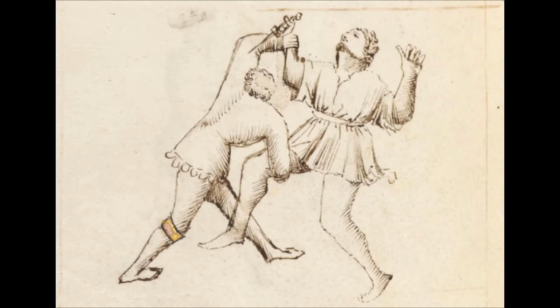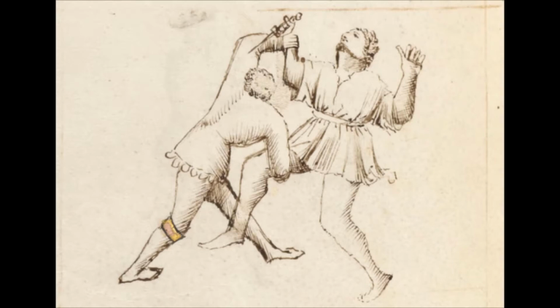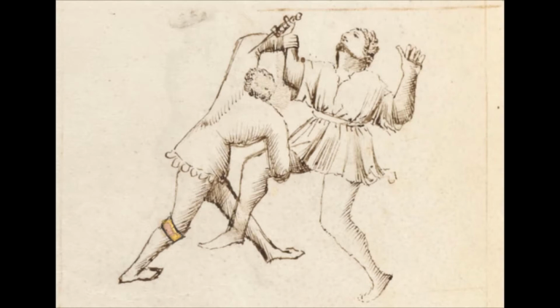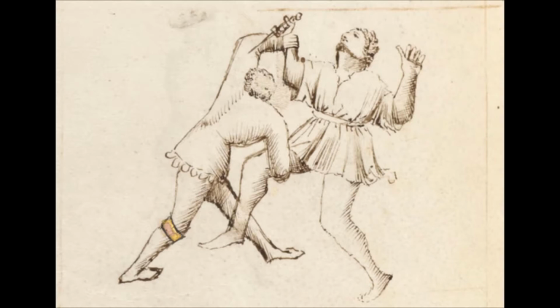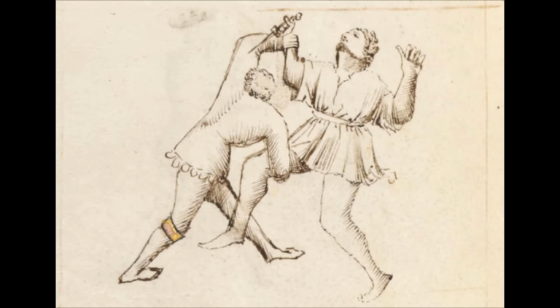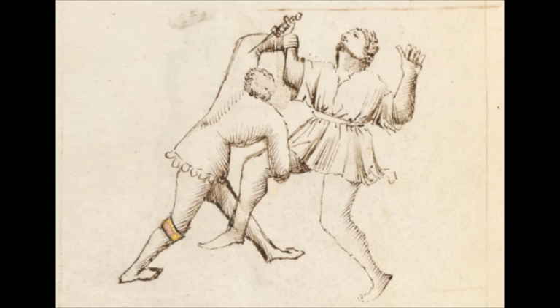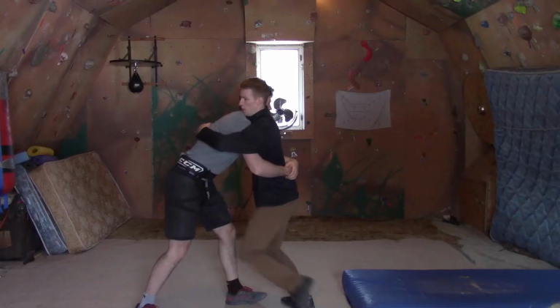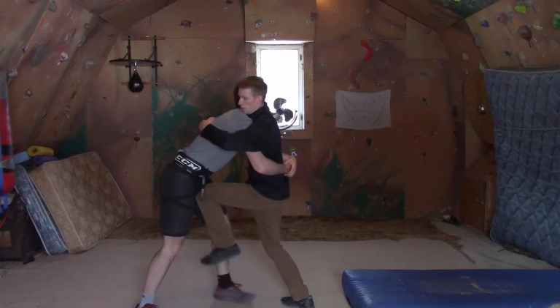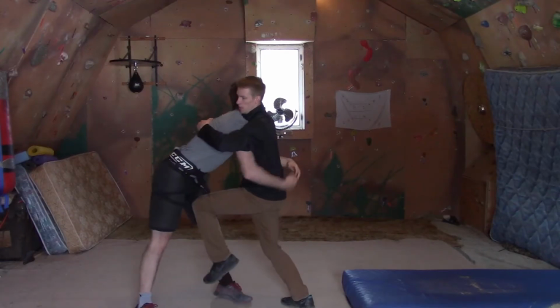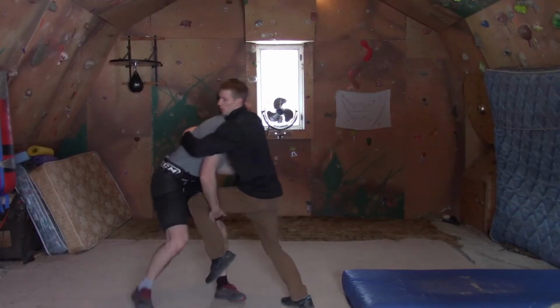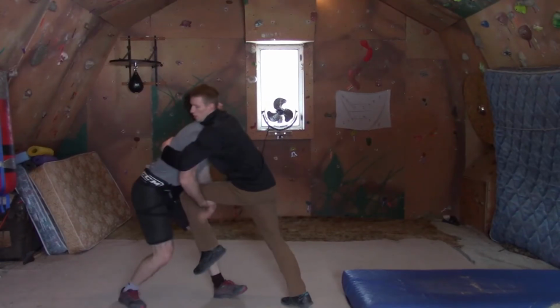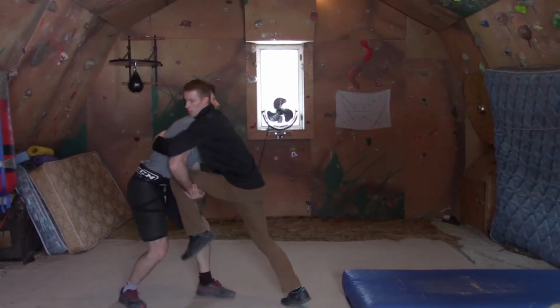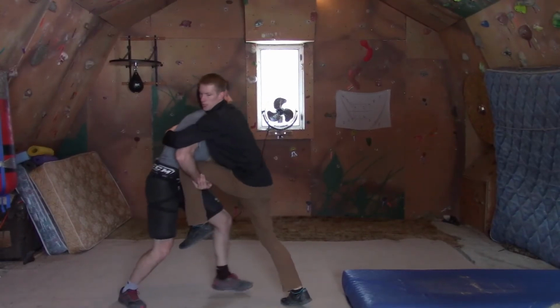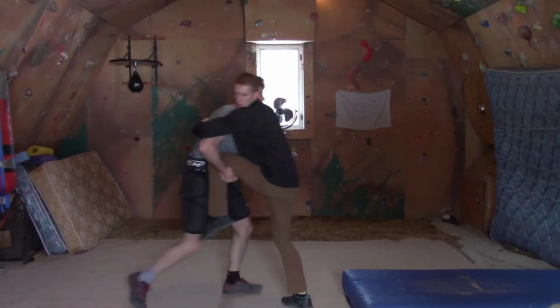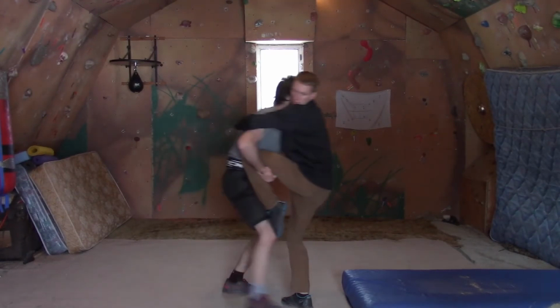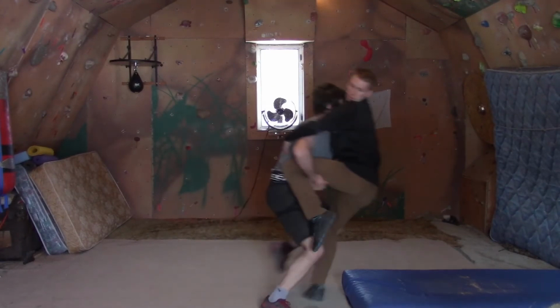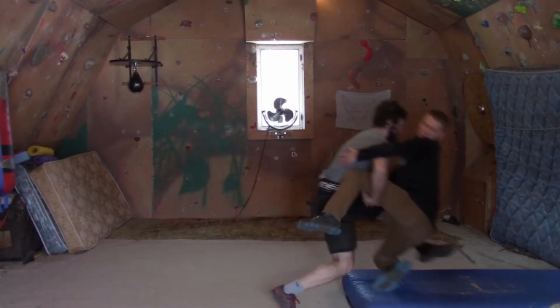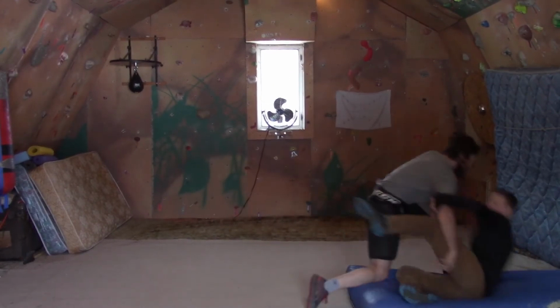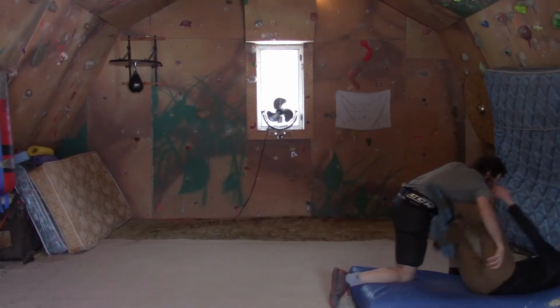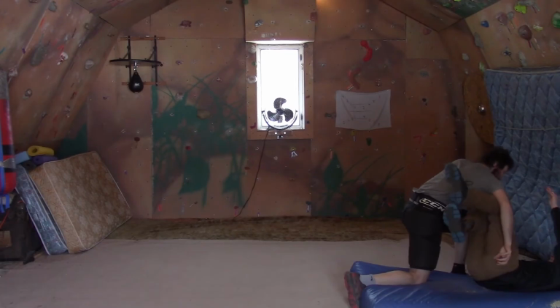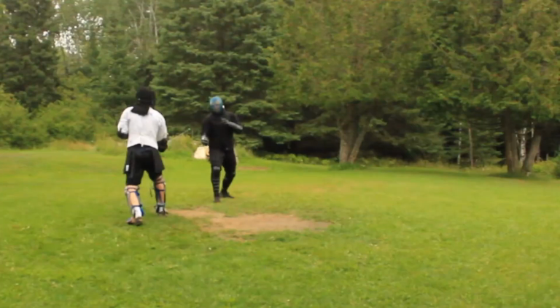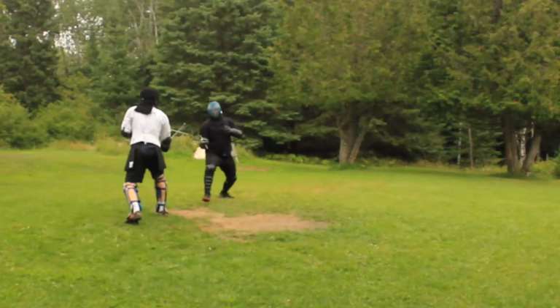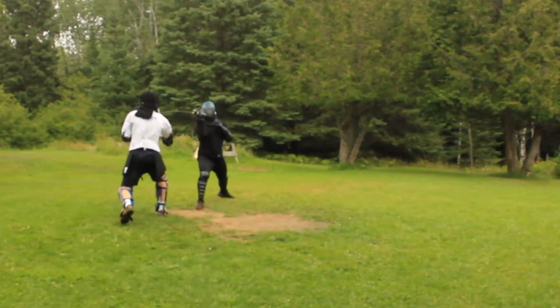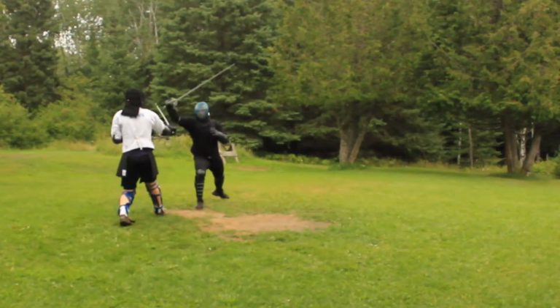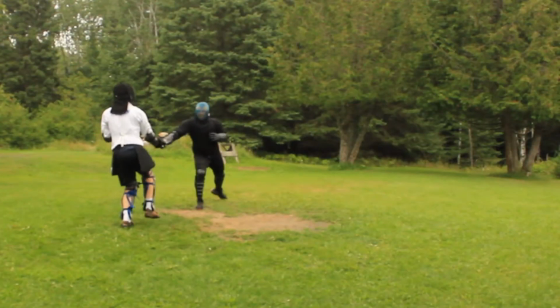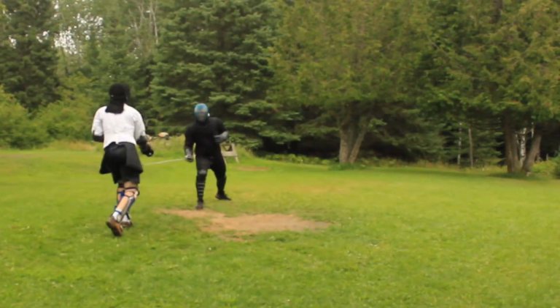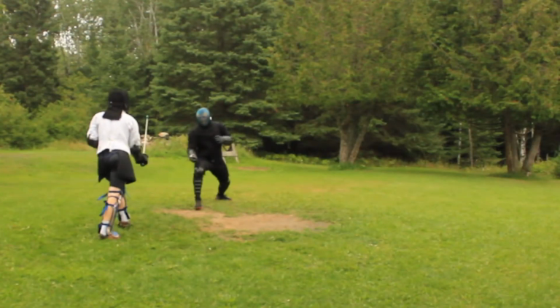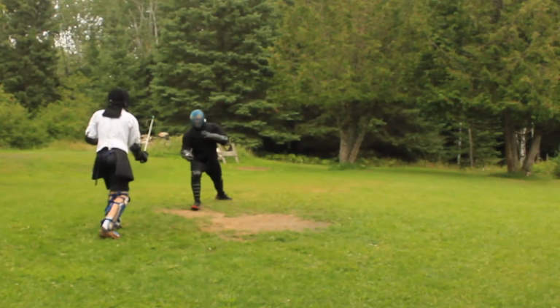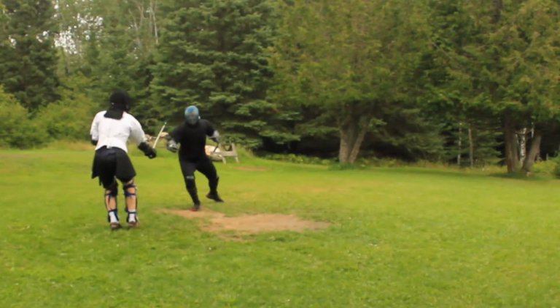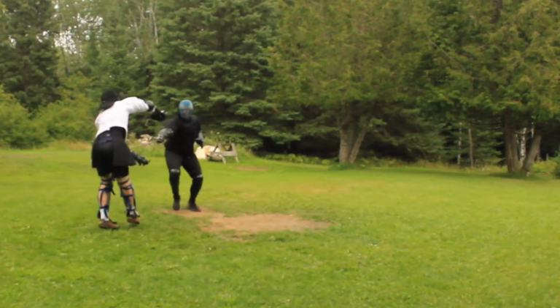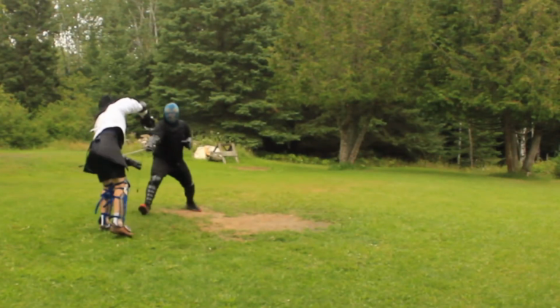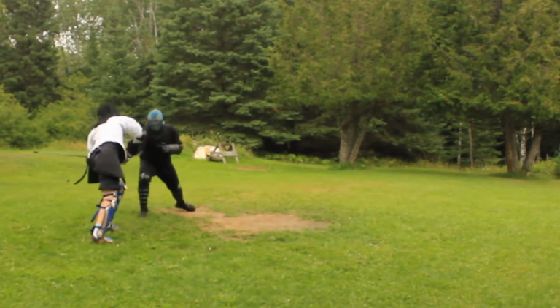One day in the future, after I've practiced more martial arts, I hope to have skill in more of these unarmed strikes. Thanks for watching, keep studying, keep practicing.